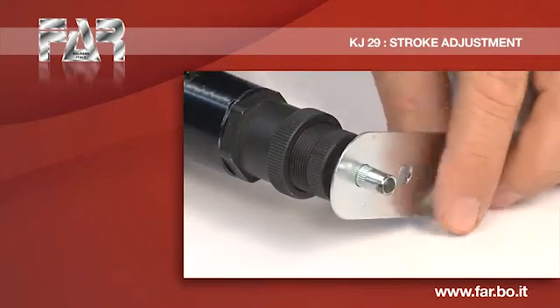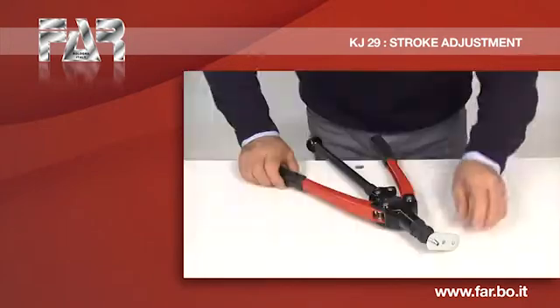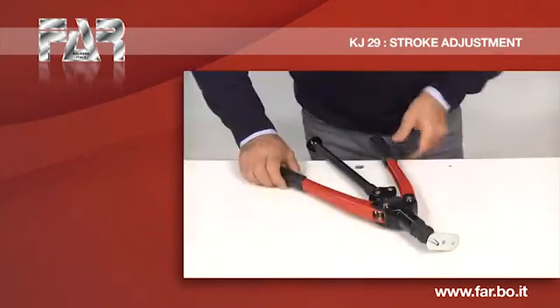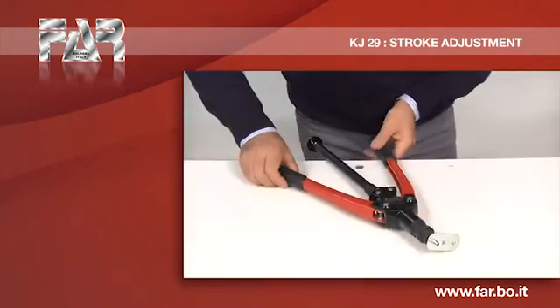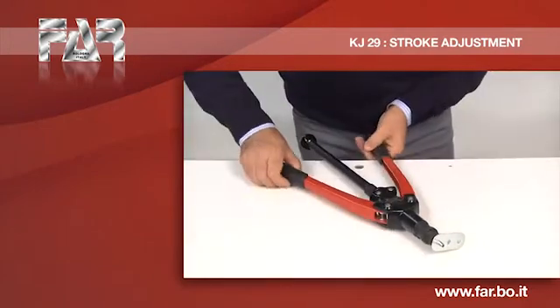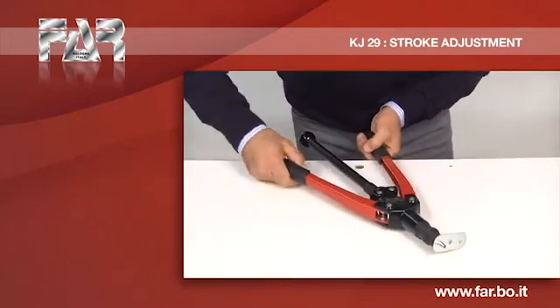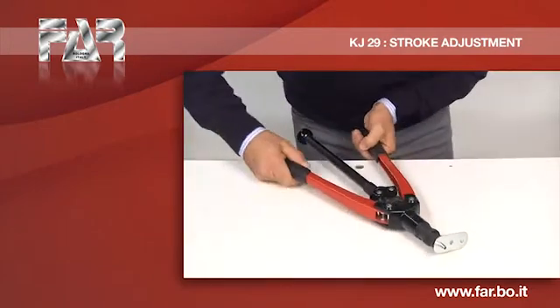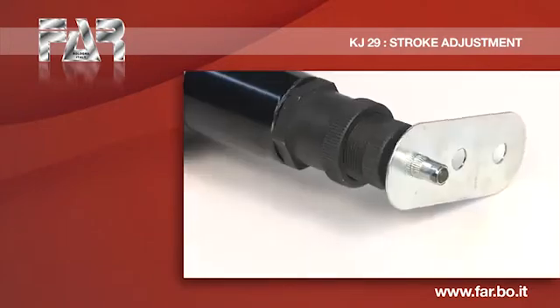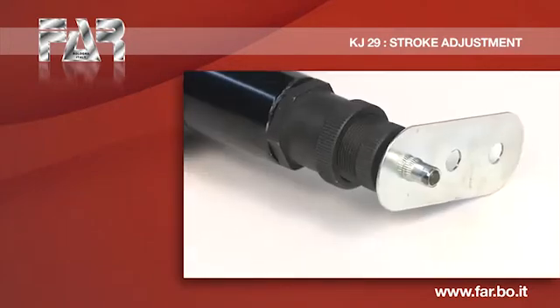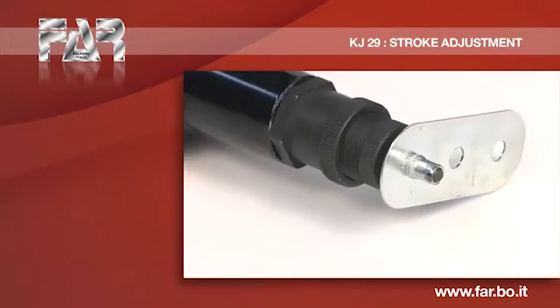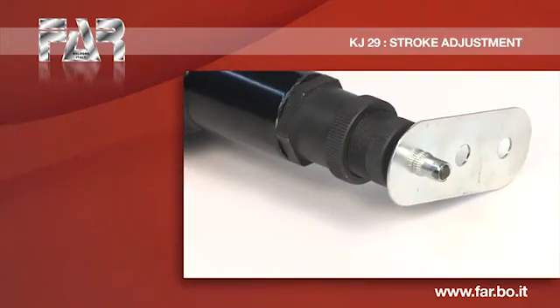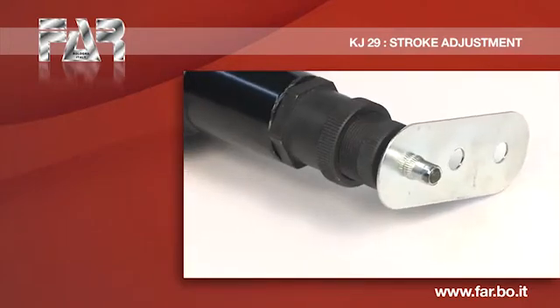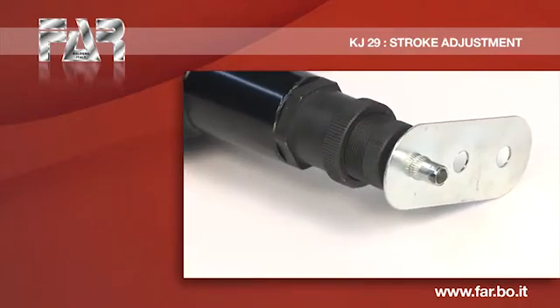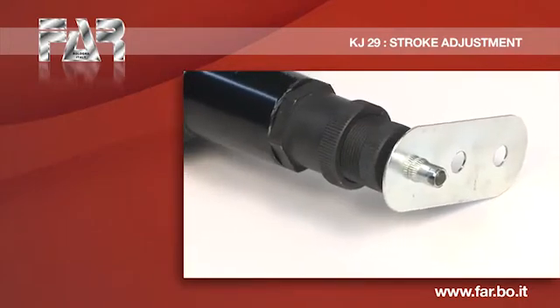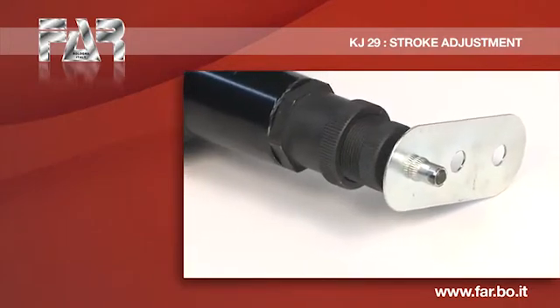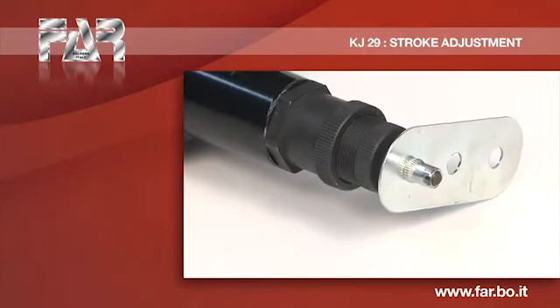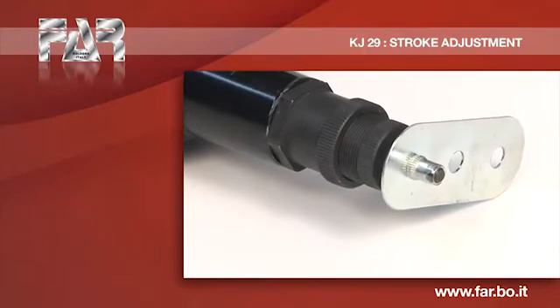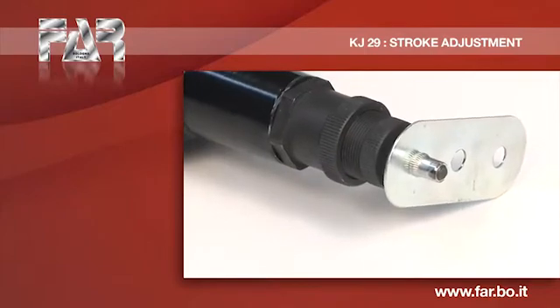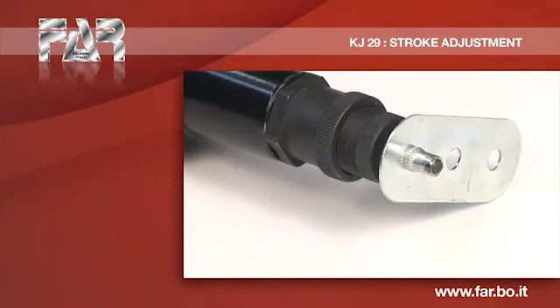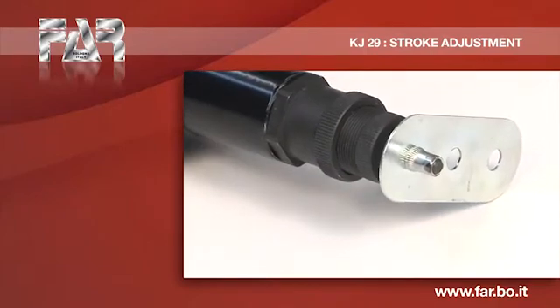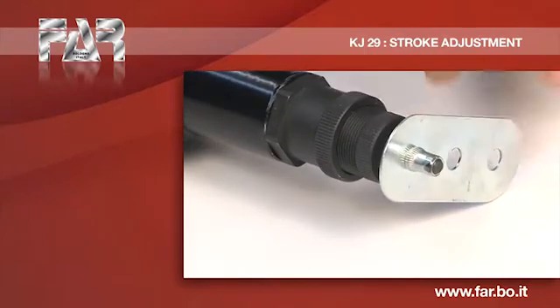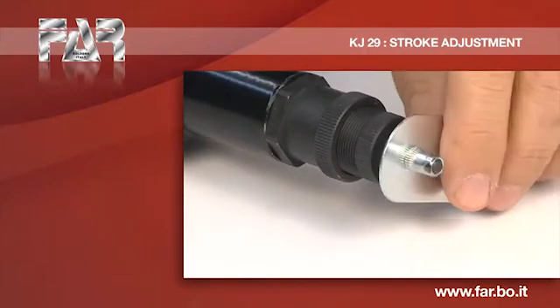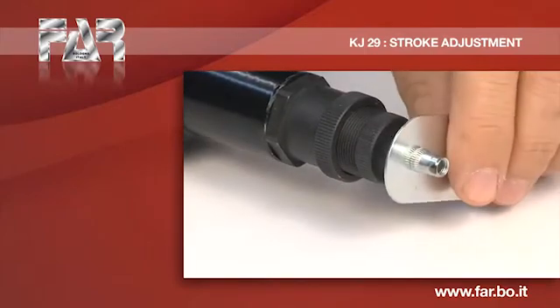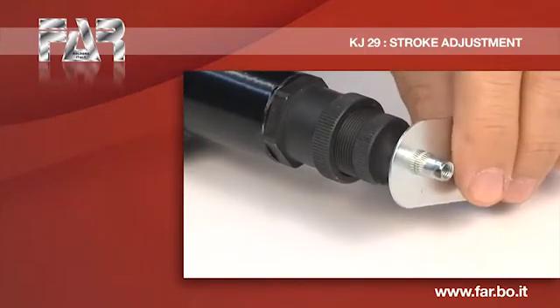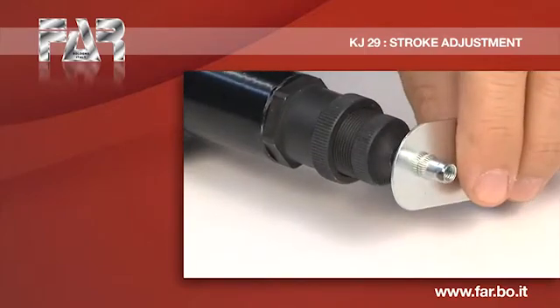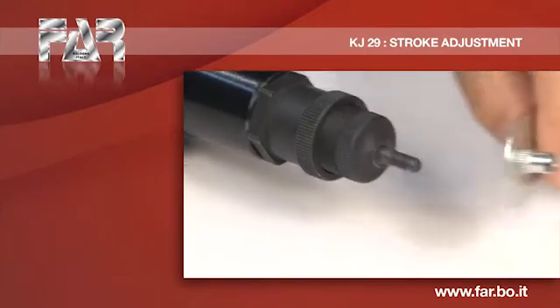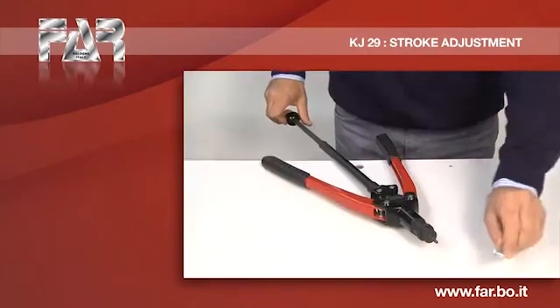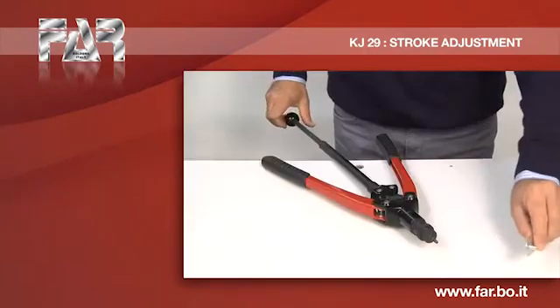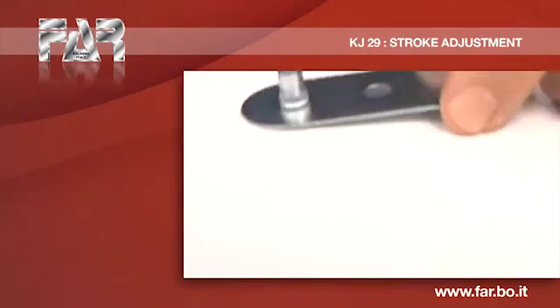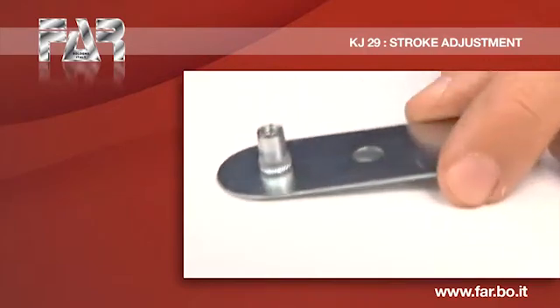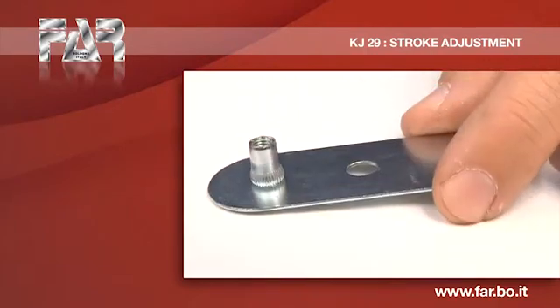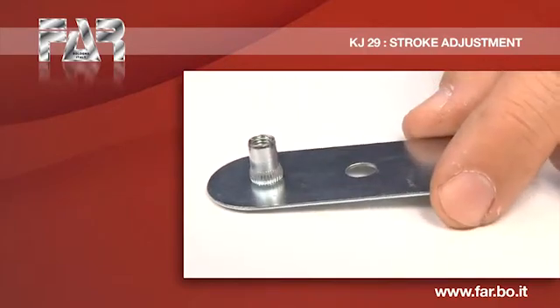Make the first cycle of work and verify an insufficient deformation. It is necessary to increase the stroke.